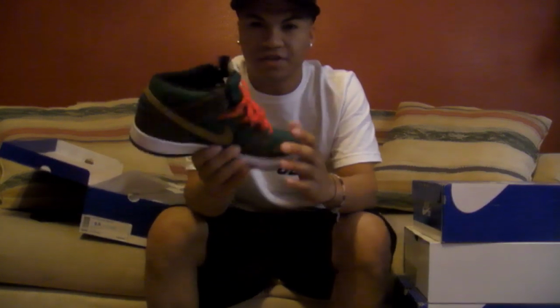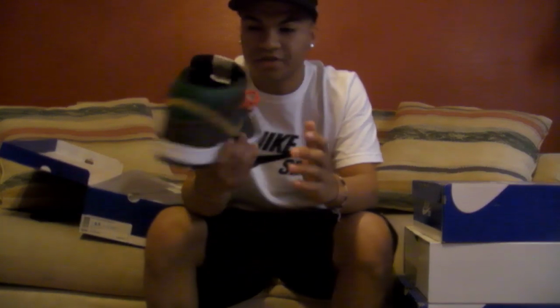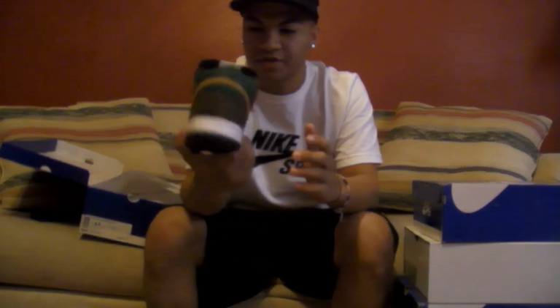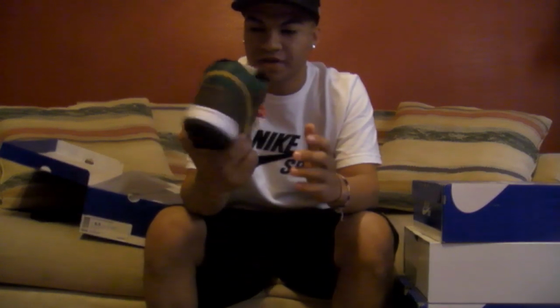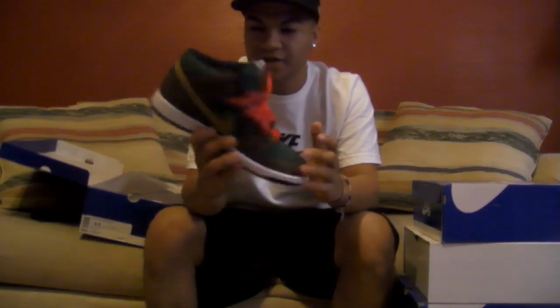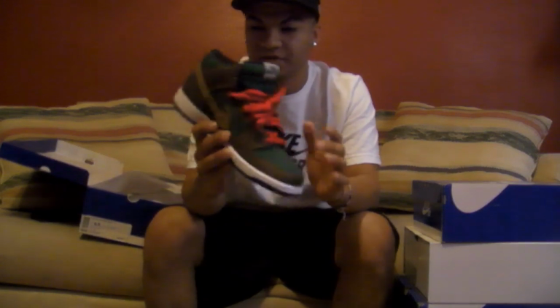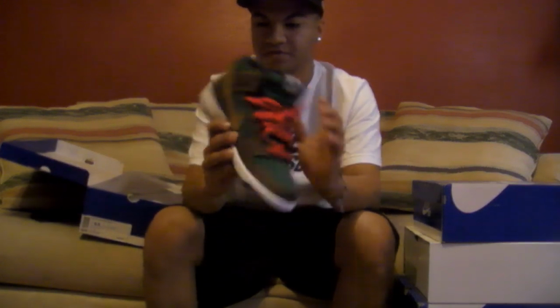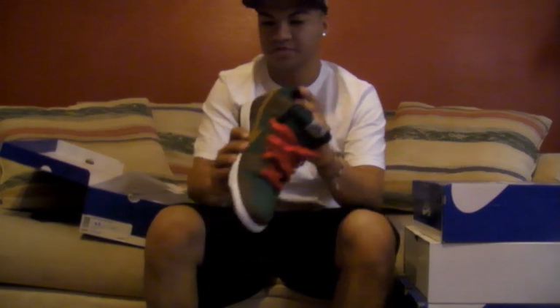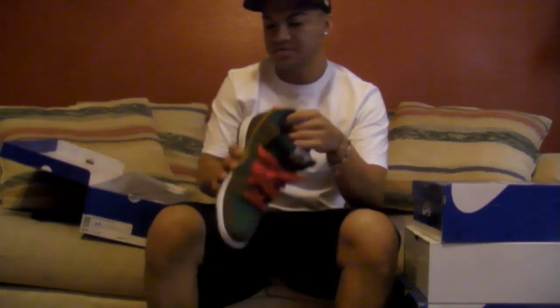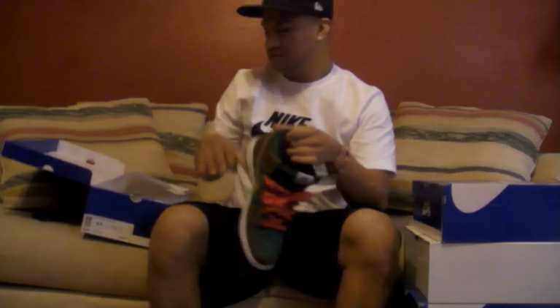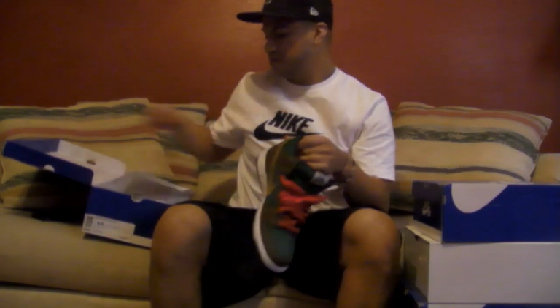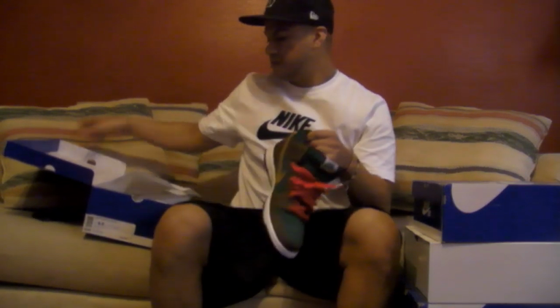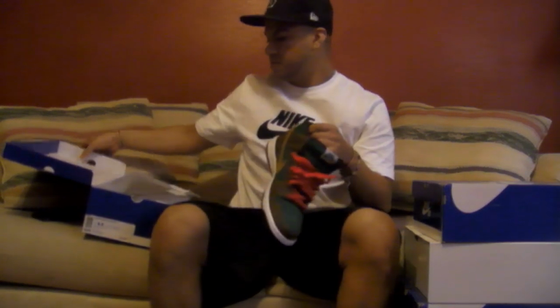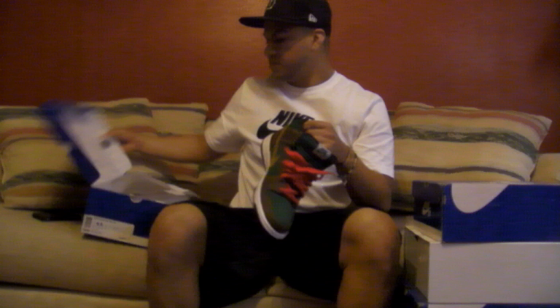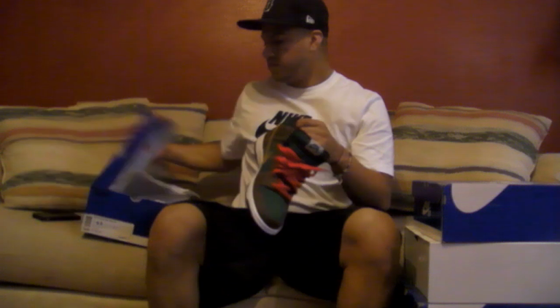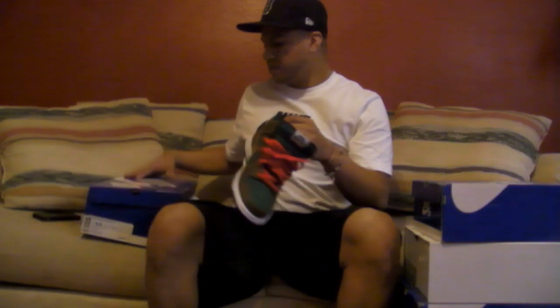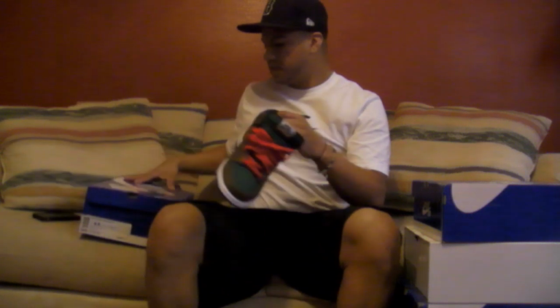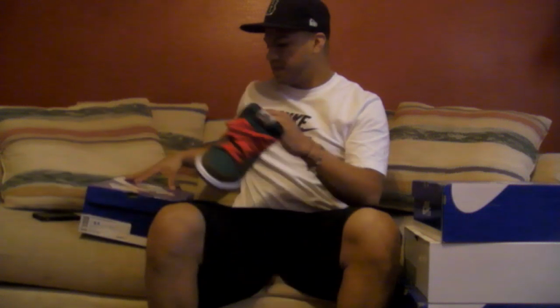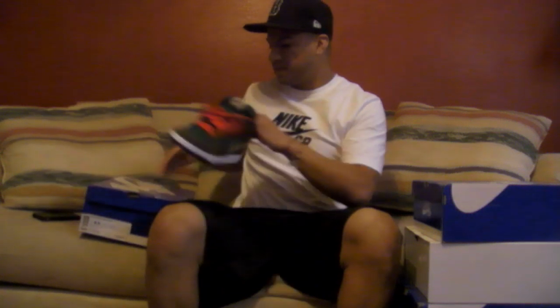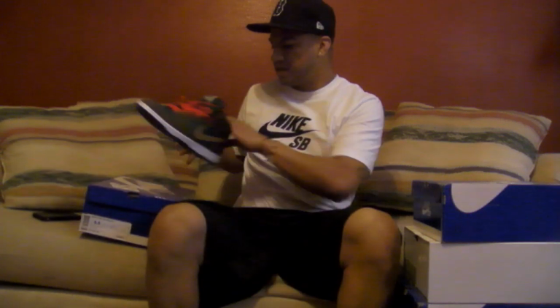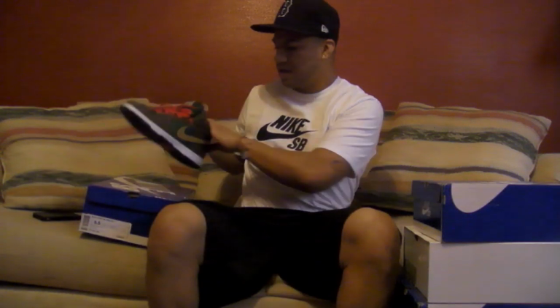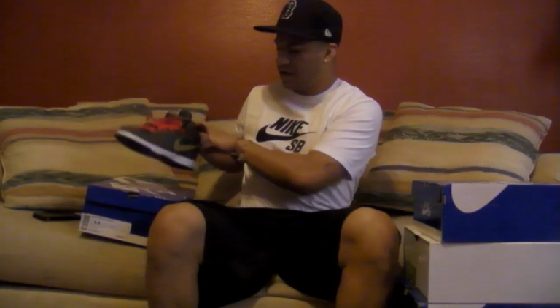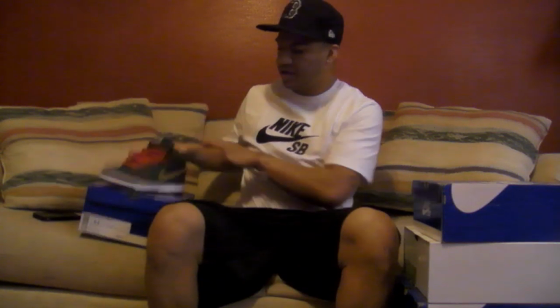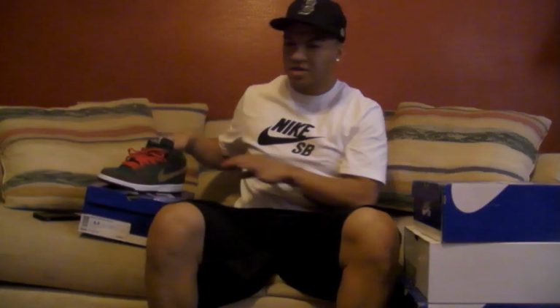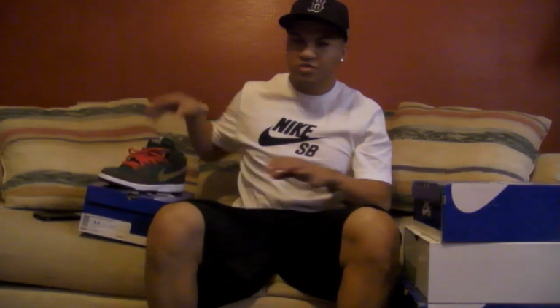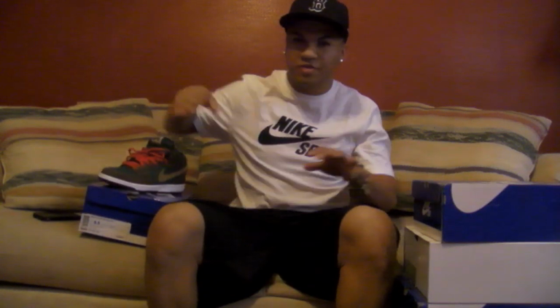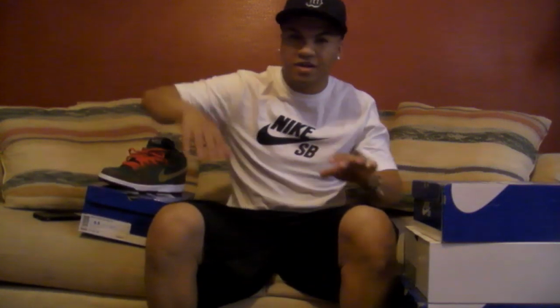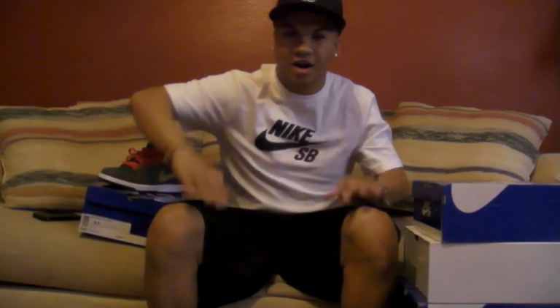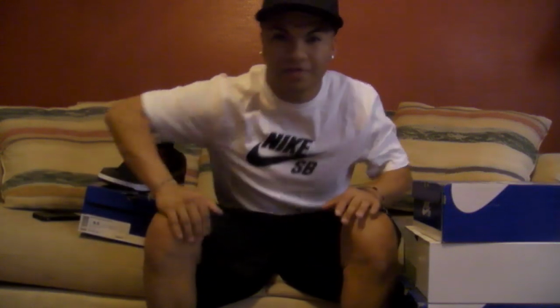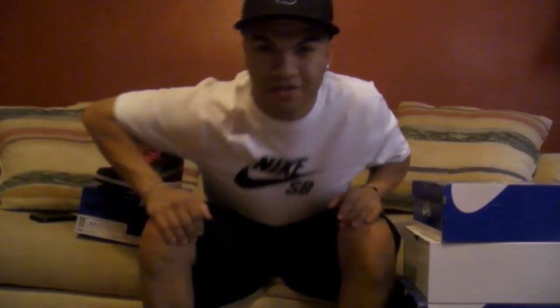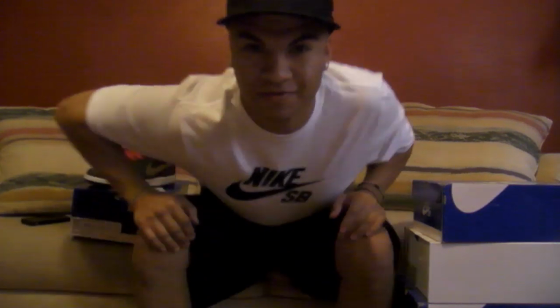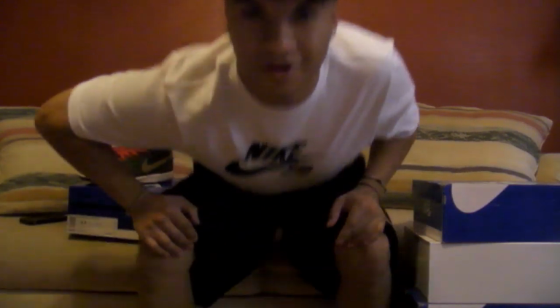Pretty good shoe right here. Rate, comment, subscribe.